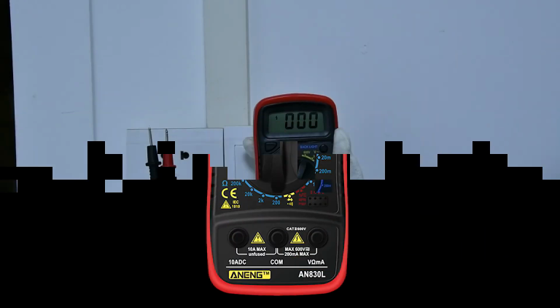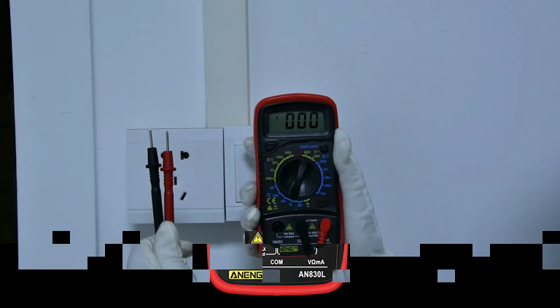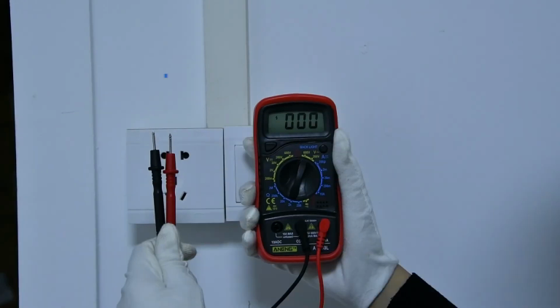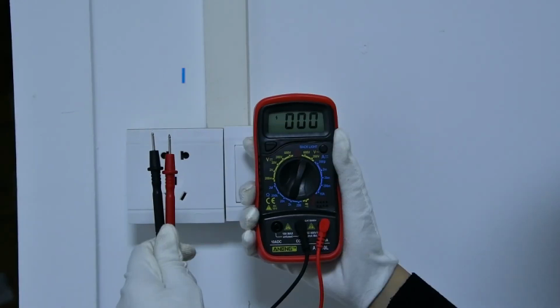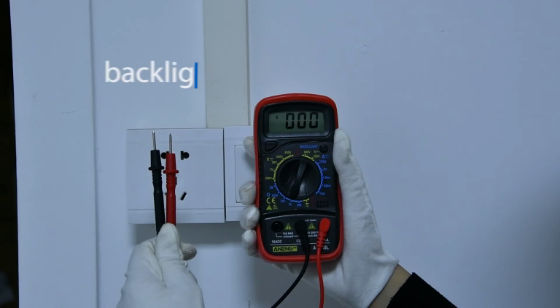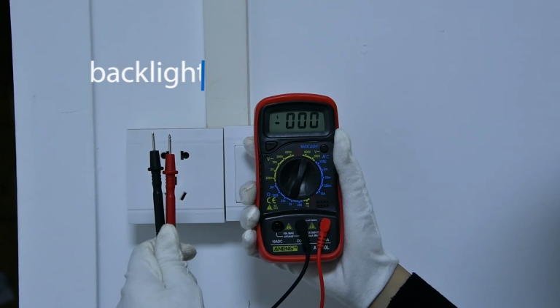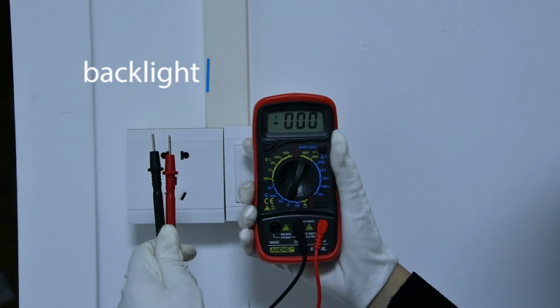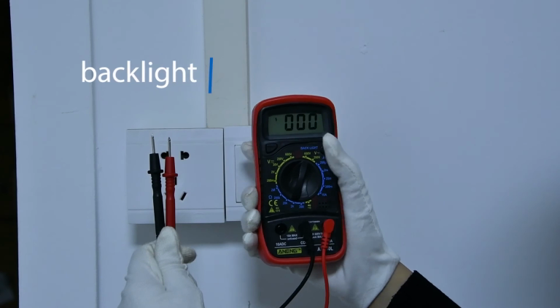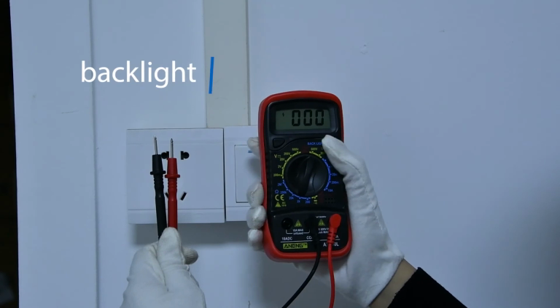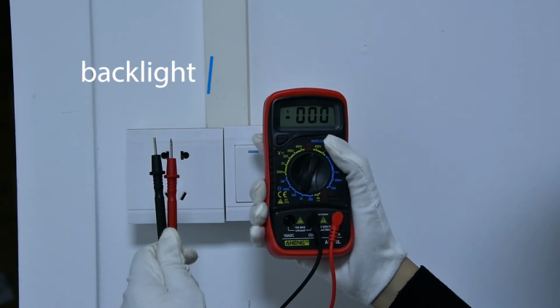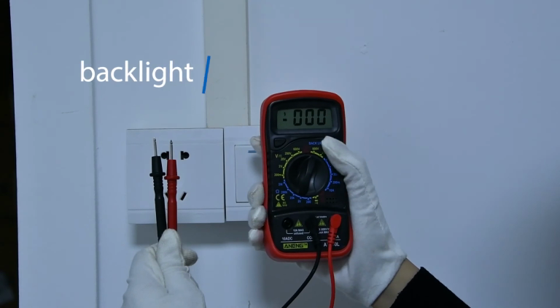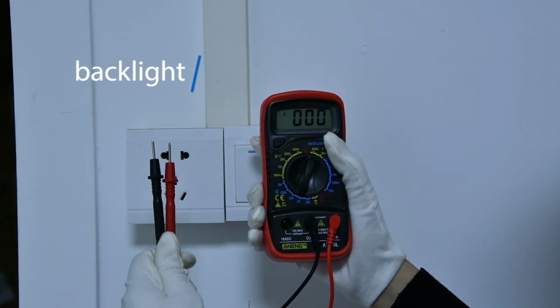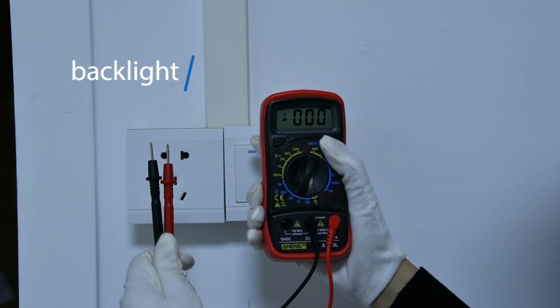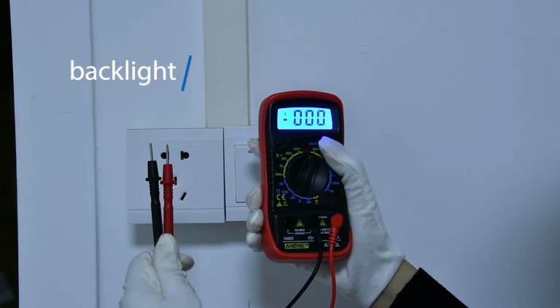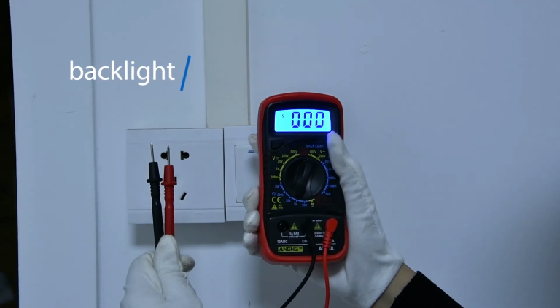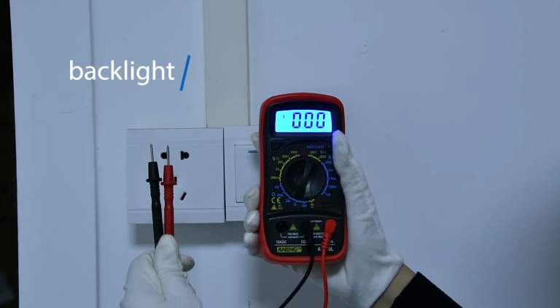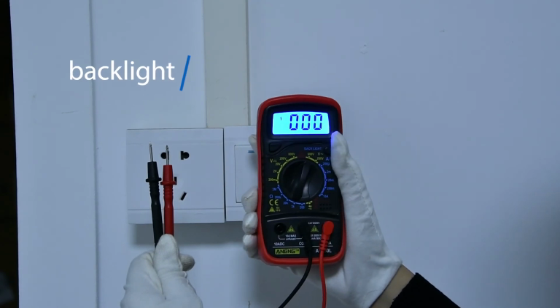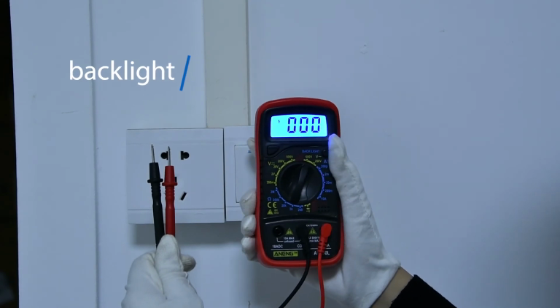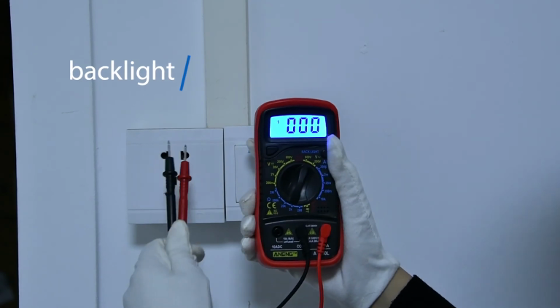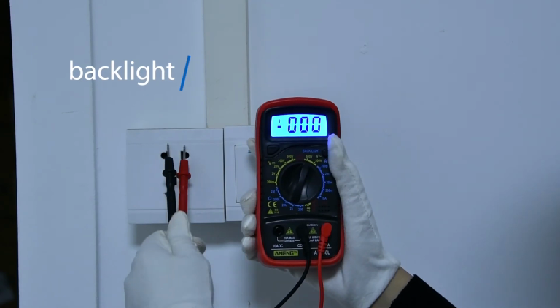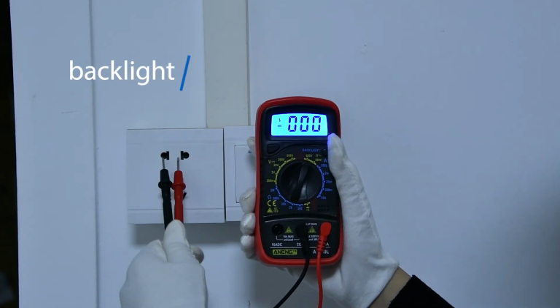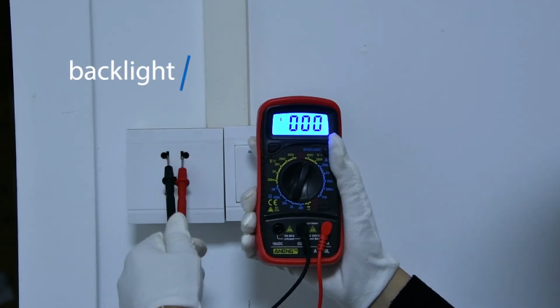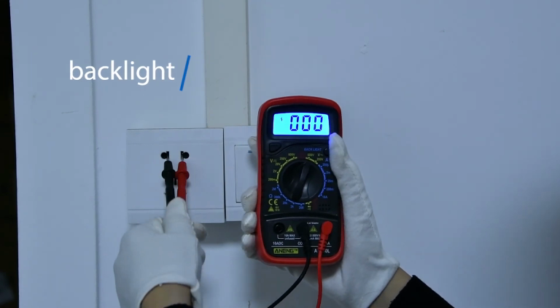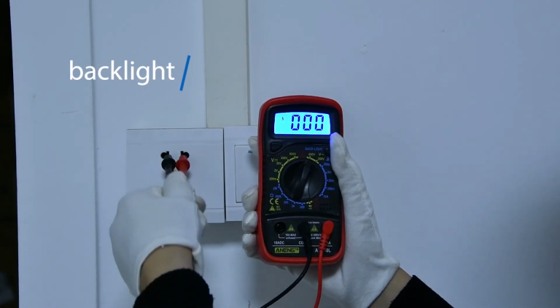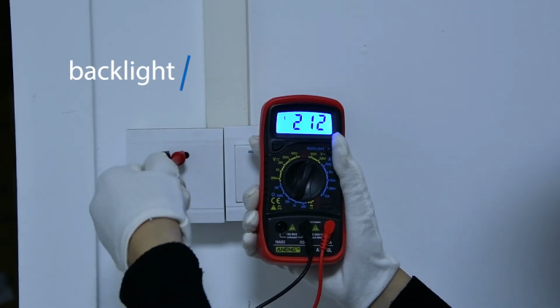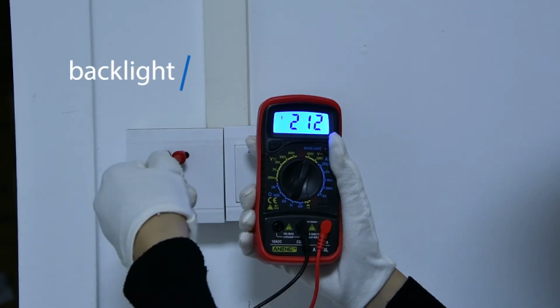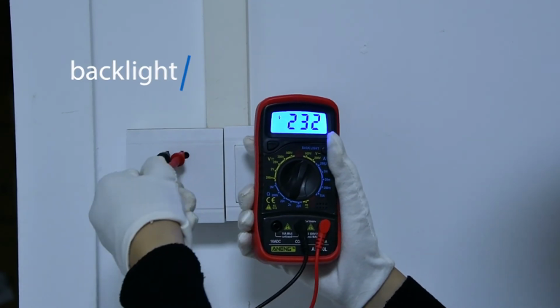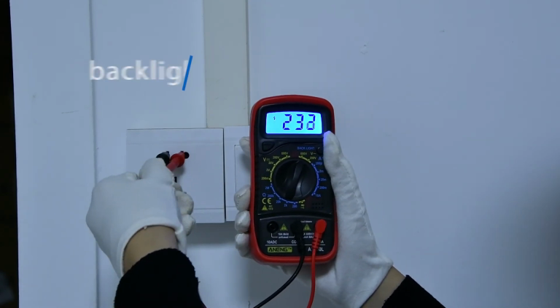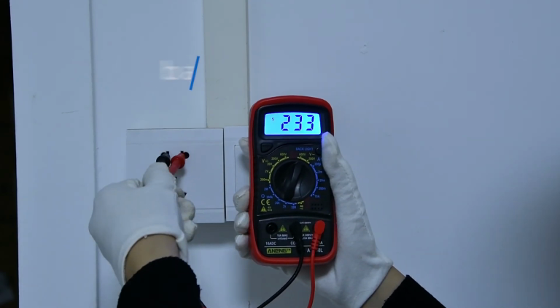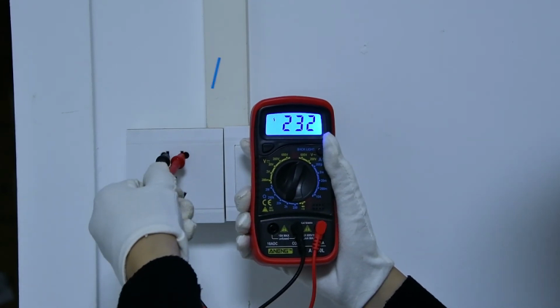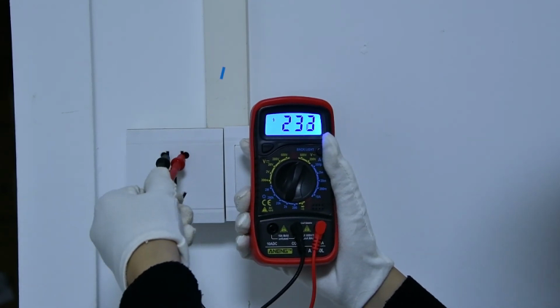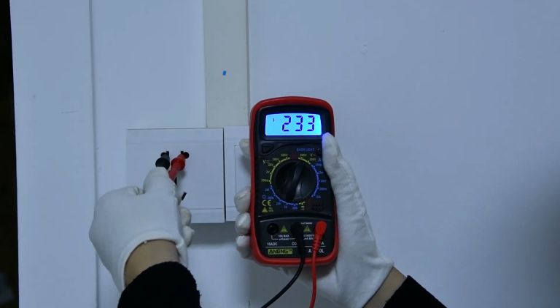With a backlit screen, the value can be clearly seen in the dark.